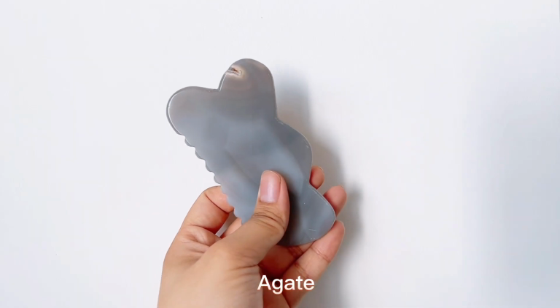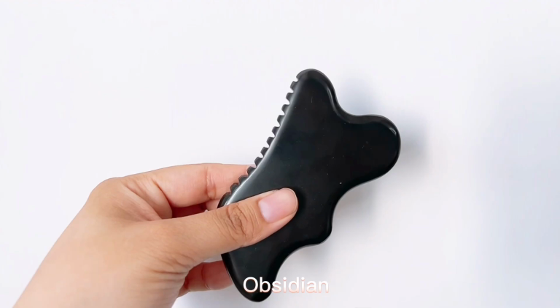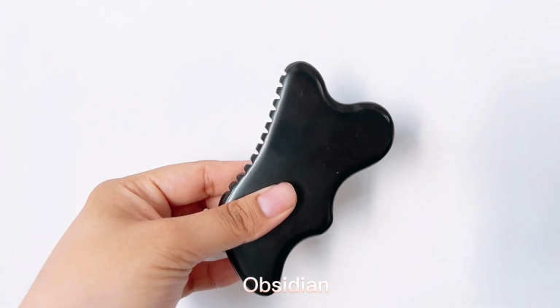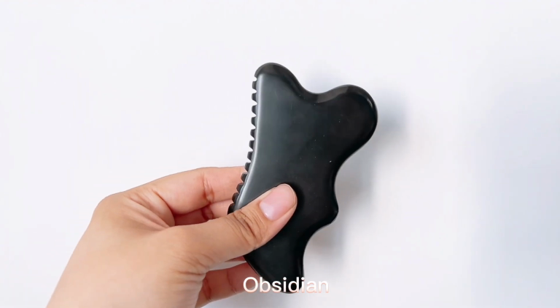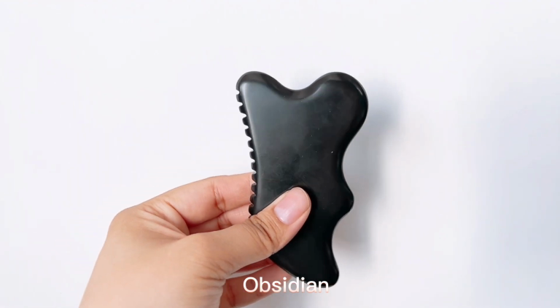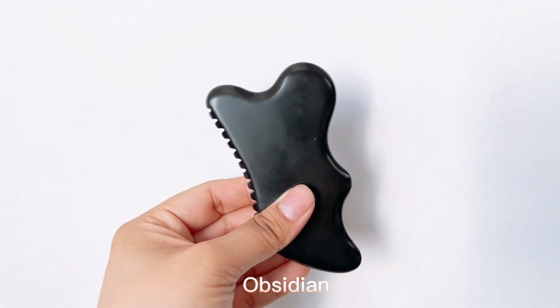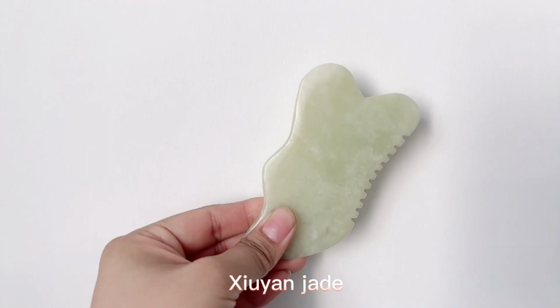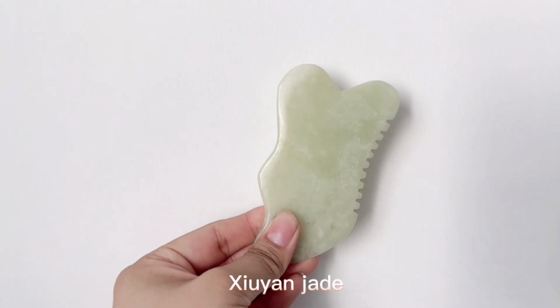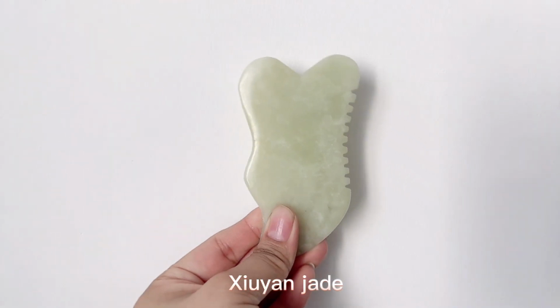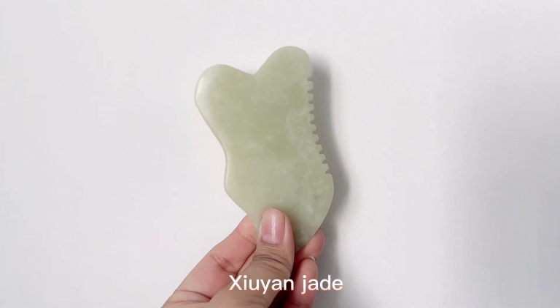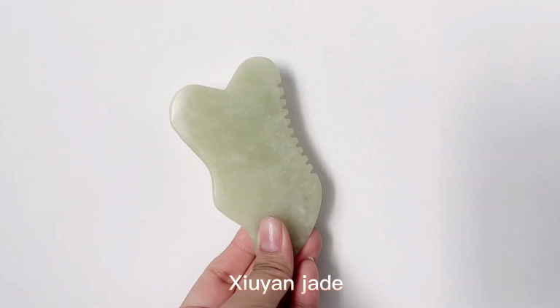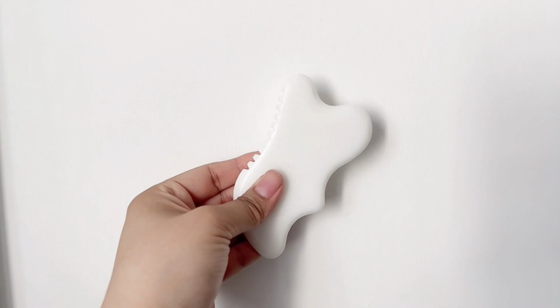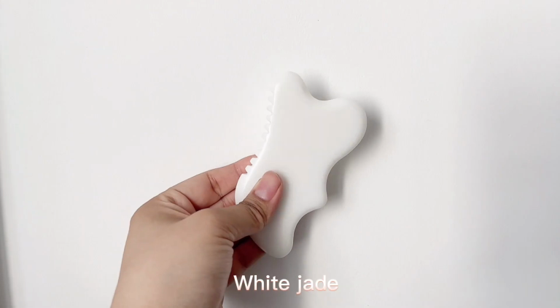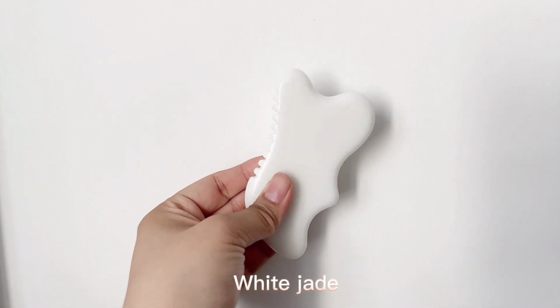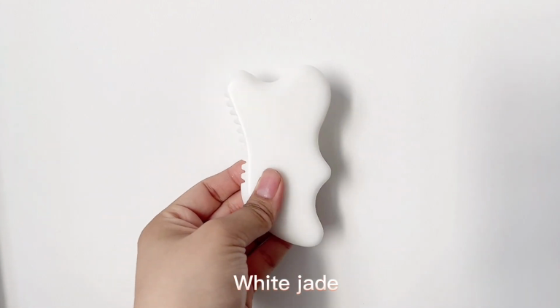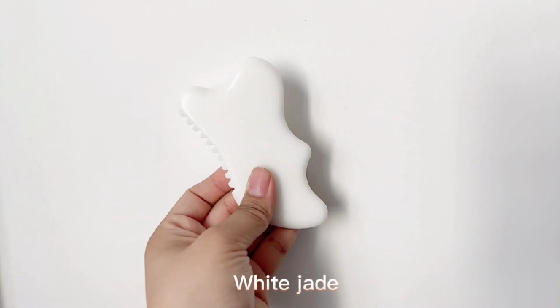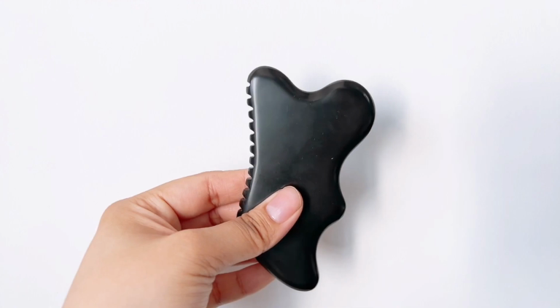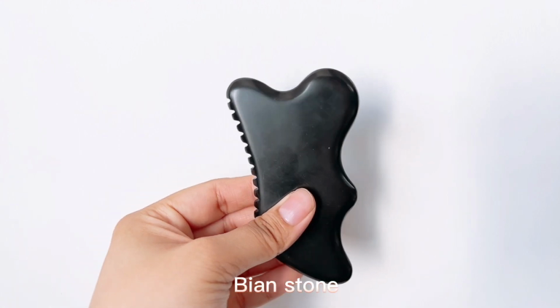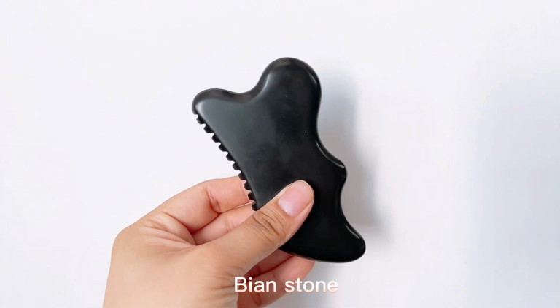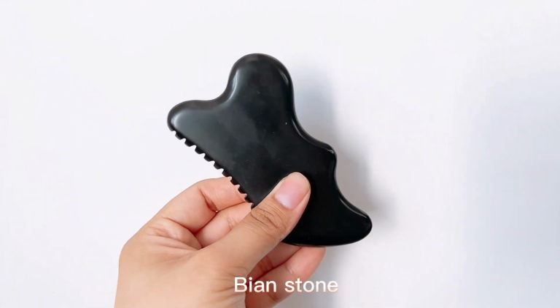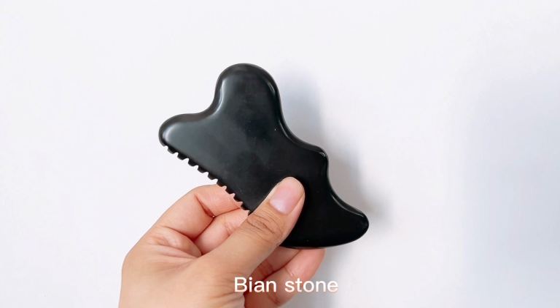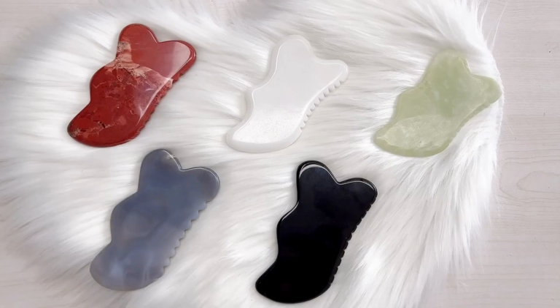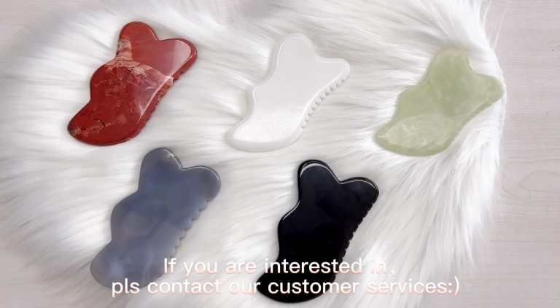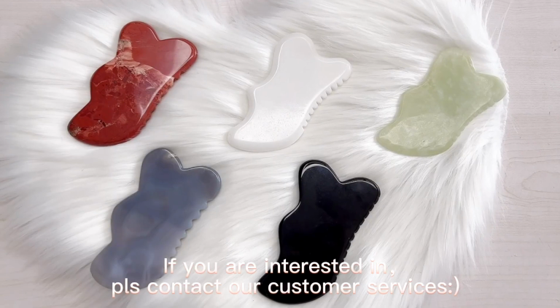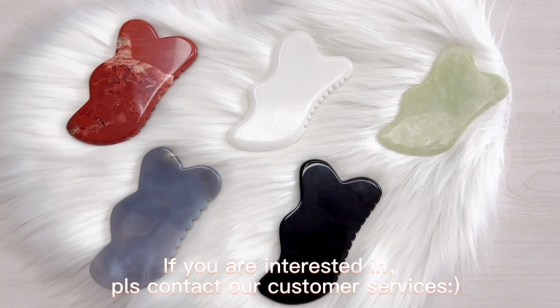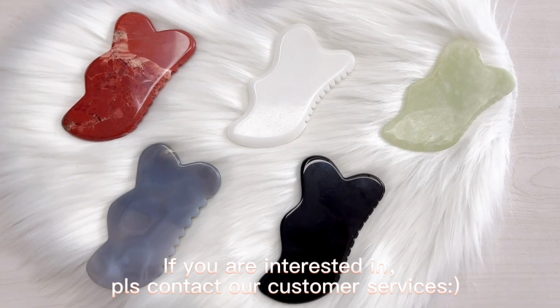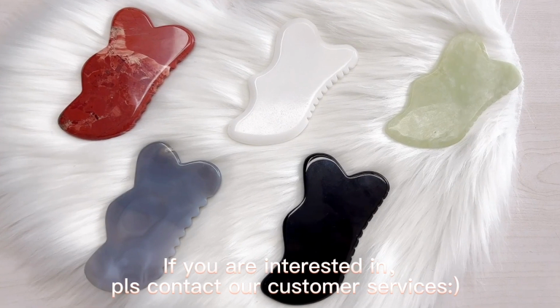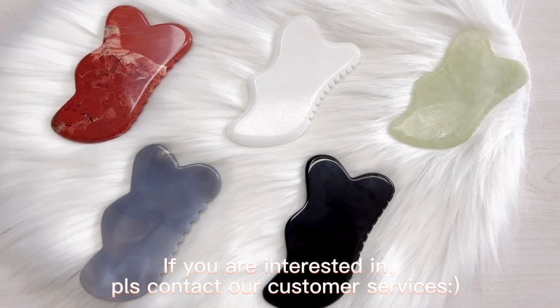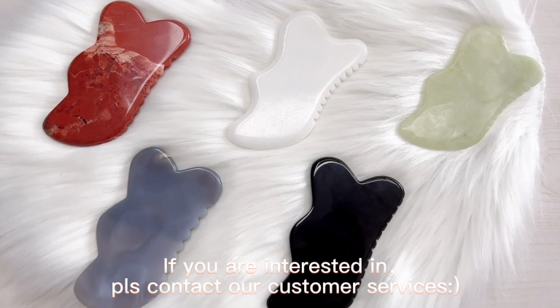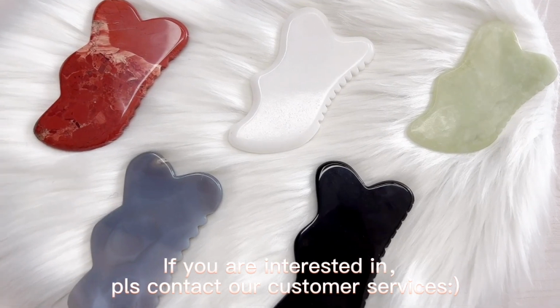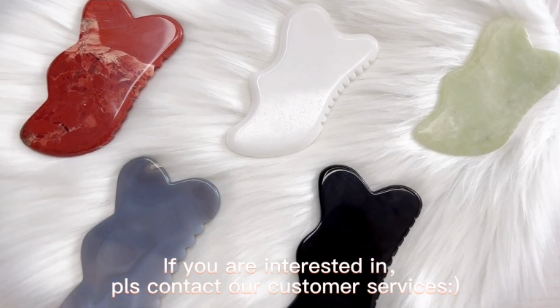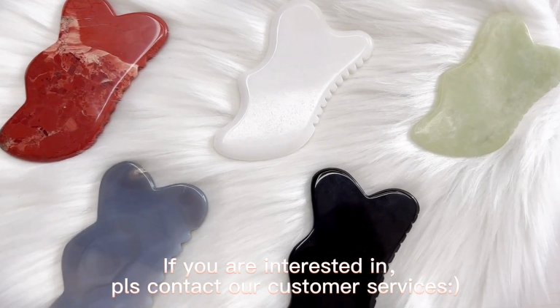If you are interested, please contact our customer services. Perfect!